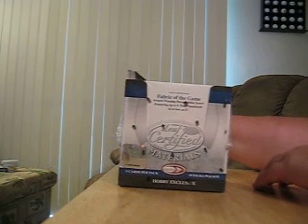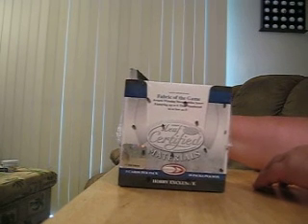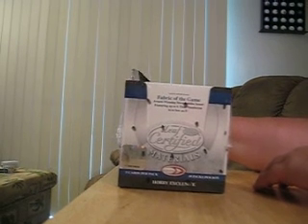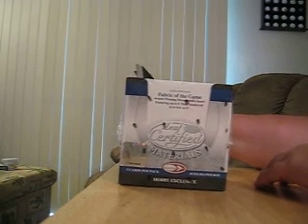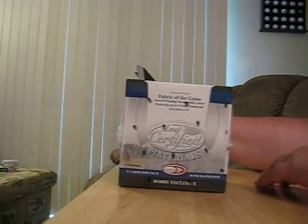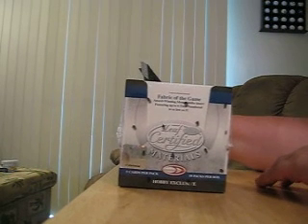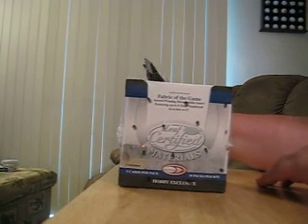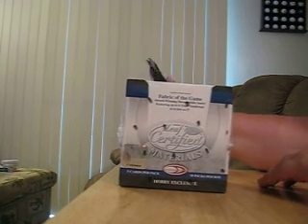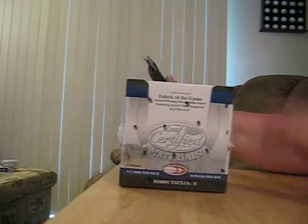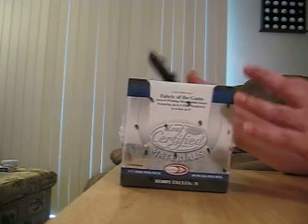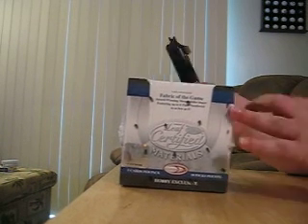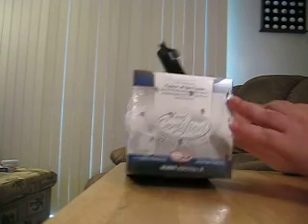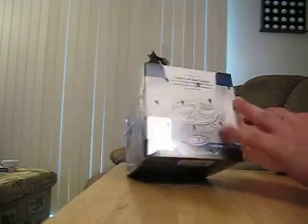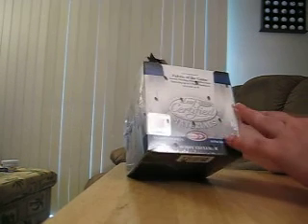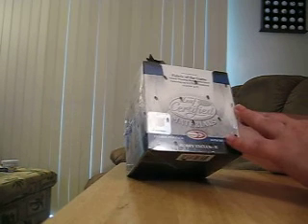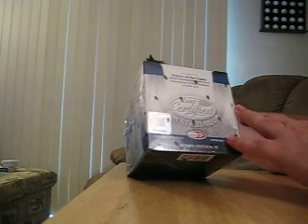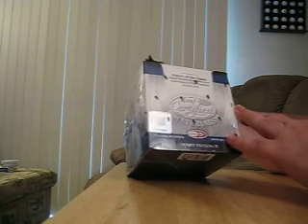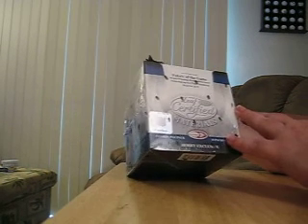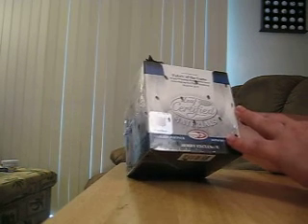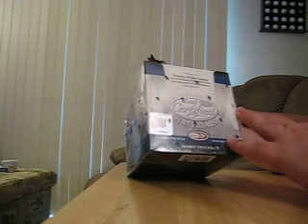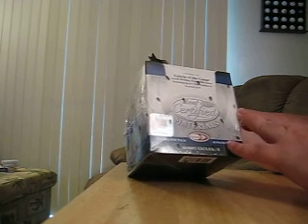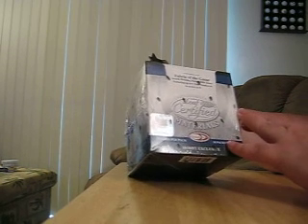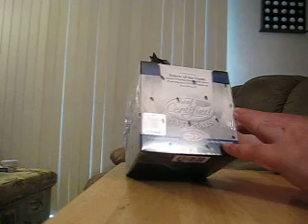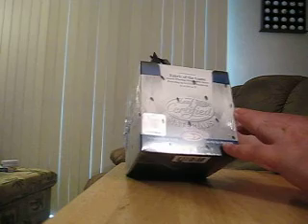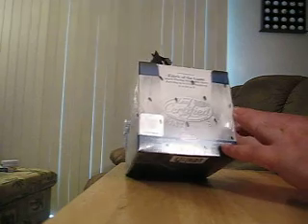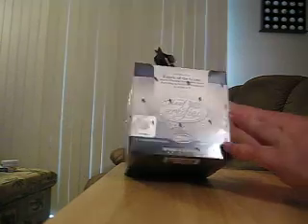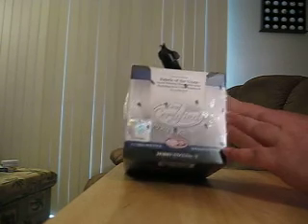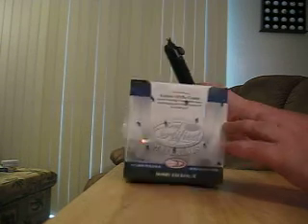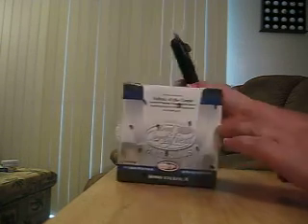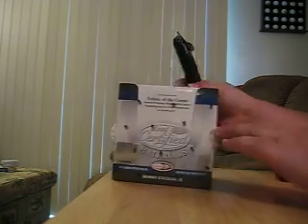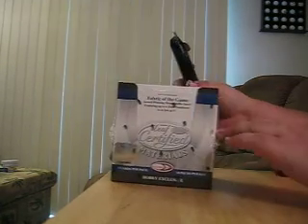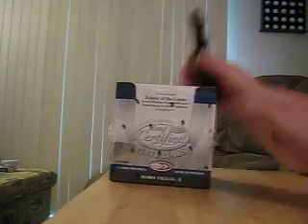Hi guys, this is 2008 Leaf Certified Materials.